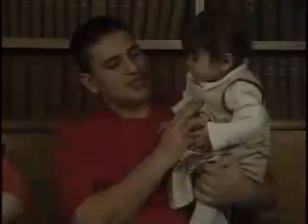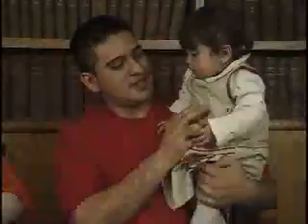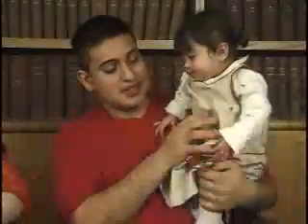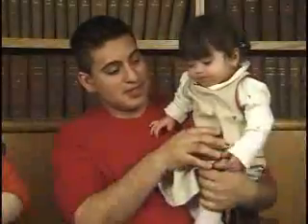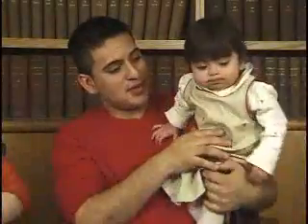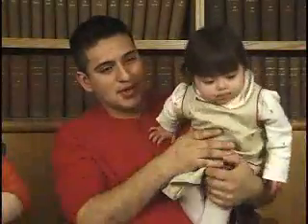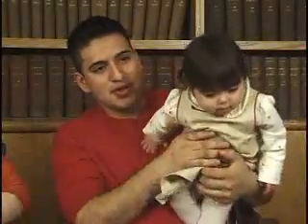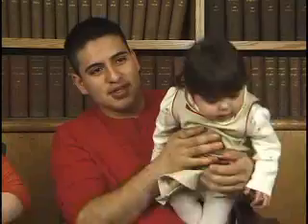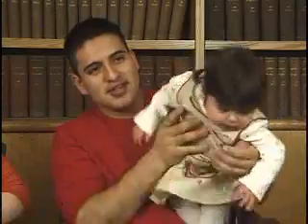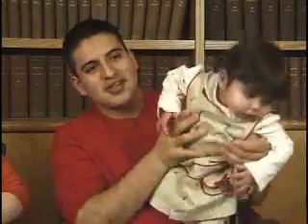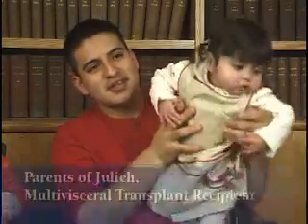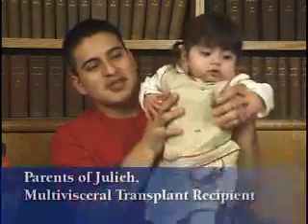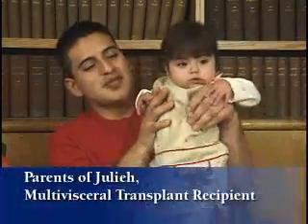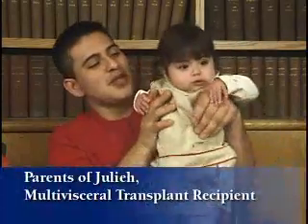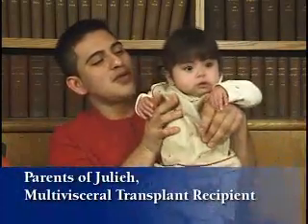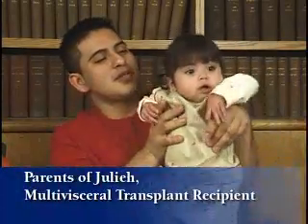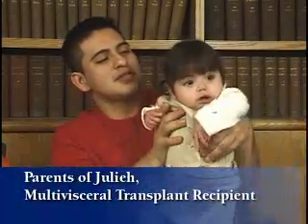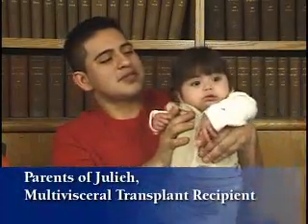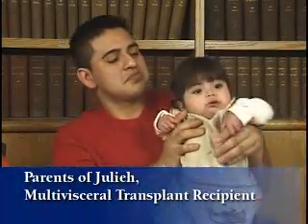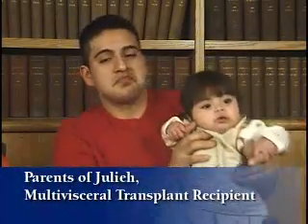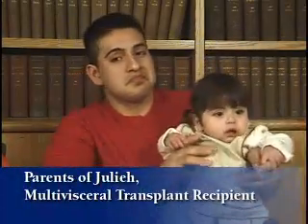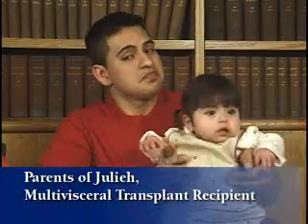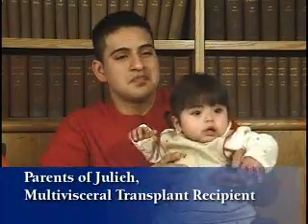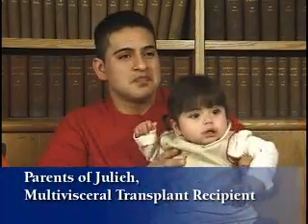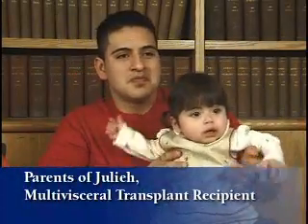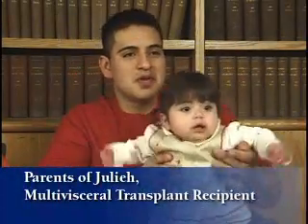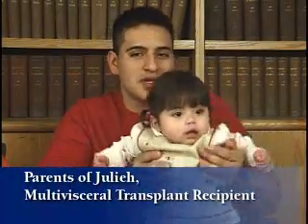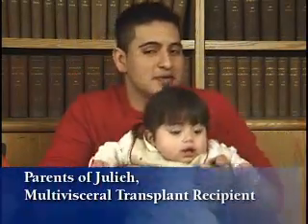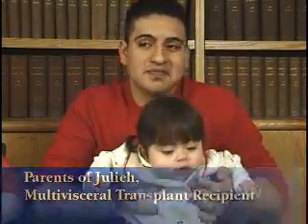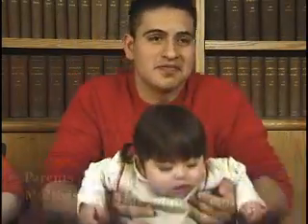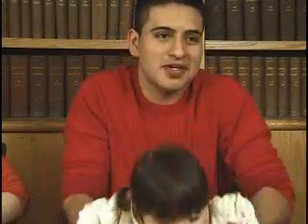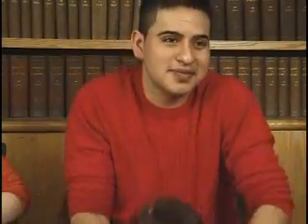This is looking good. This is very good. This is looking awesome.